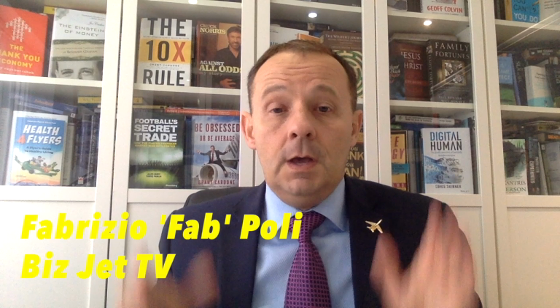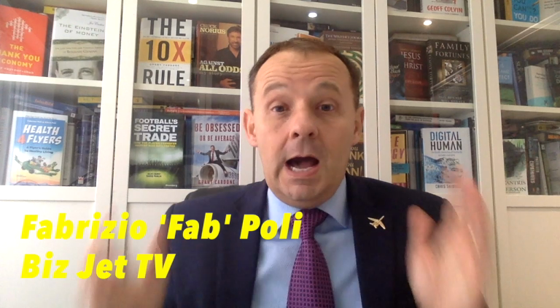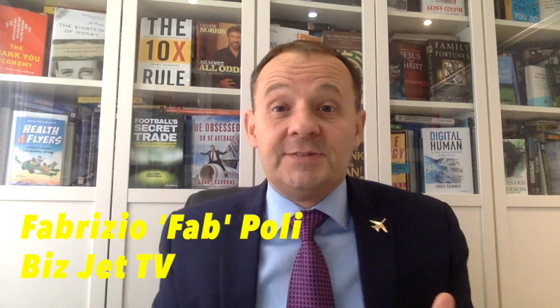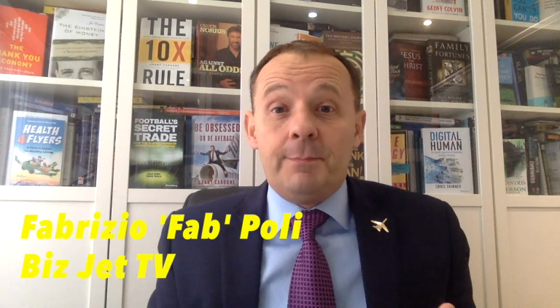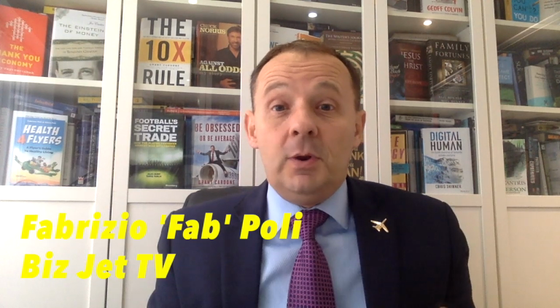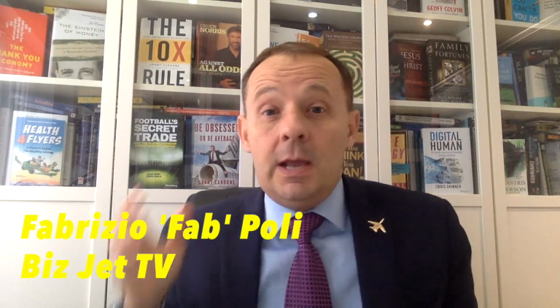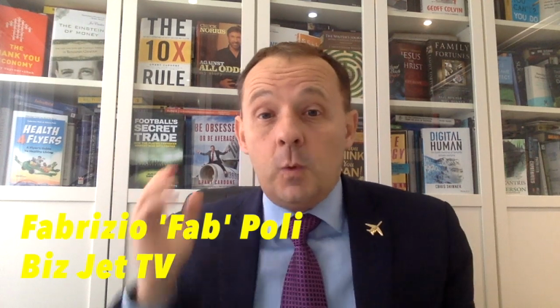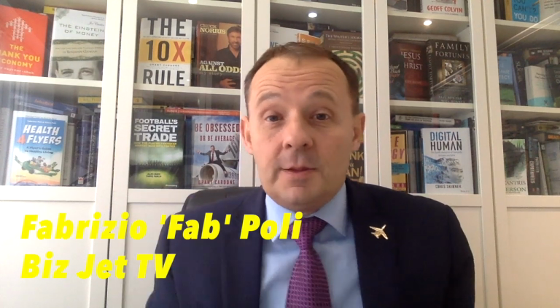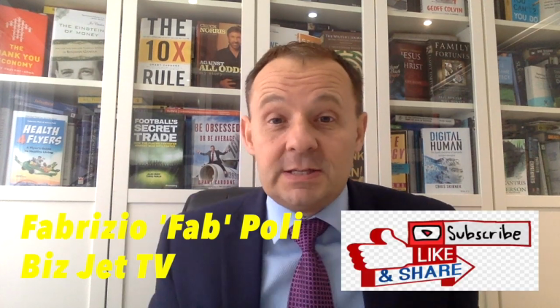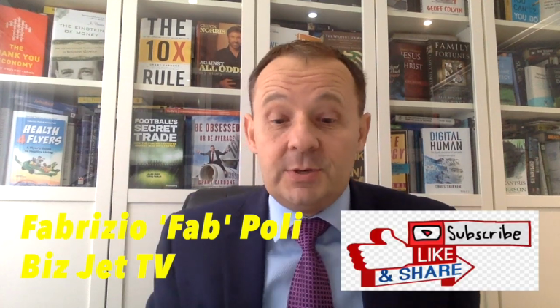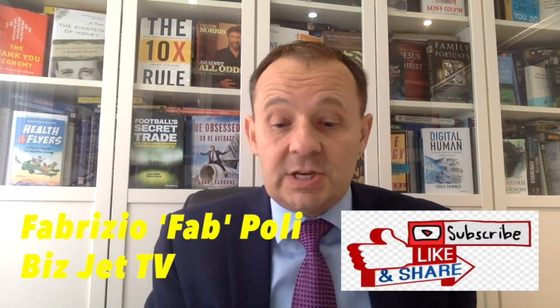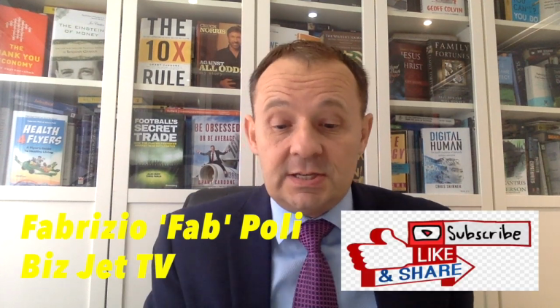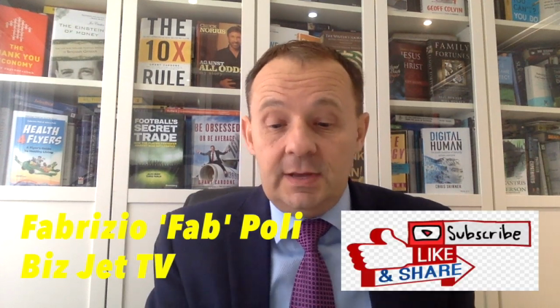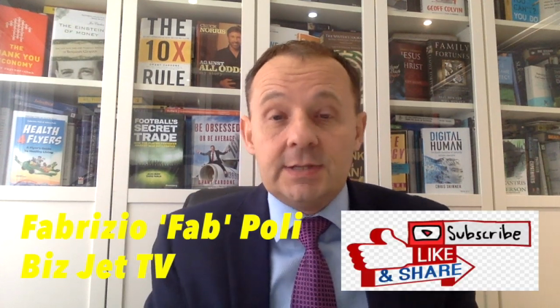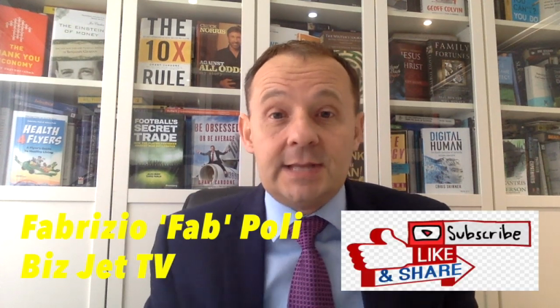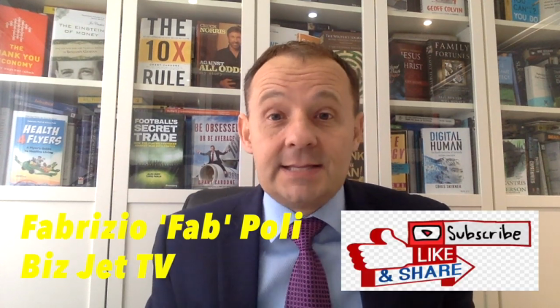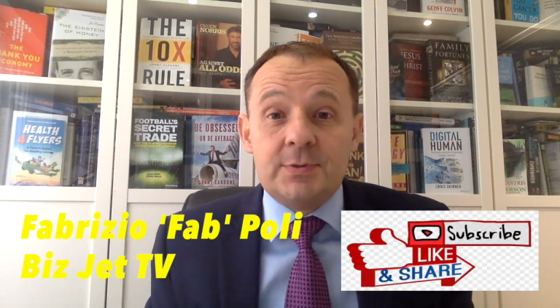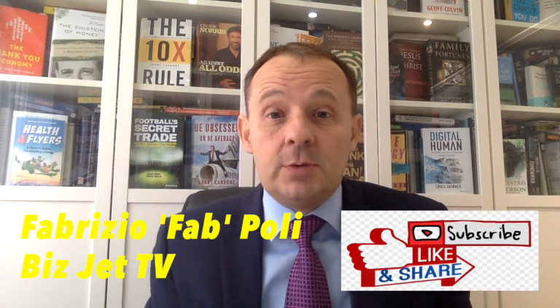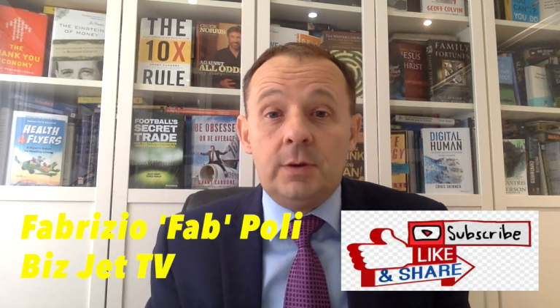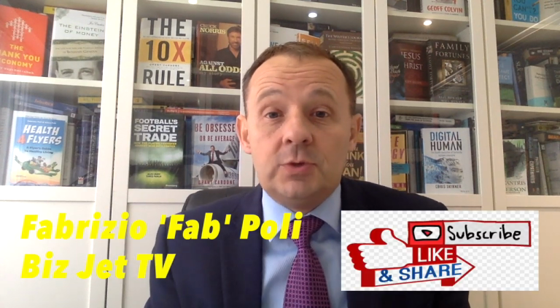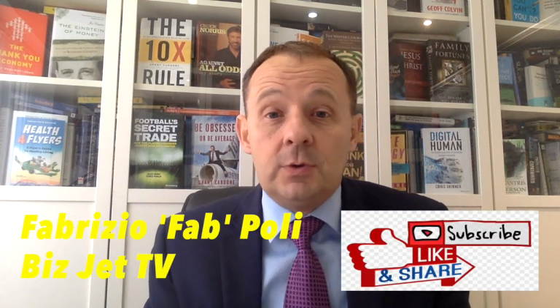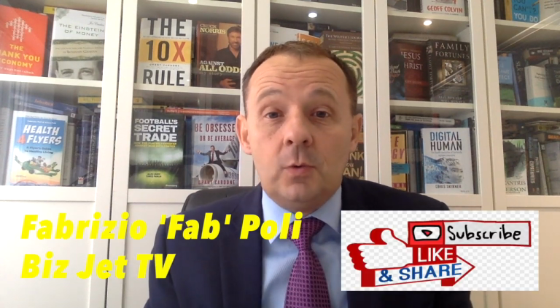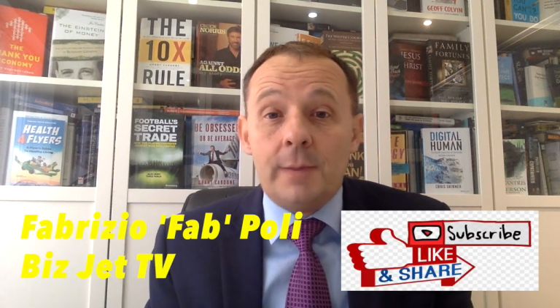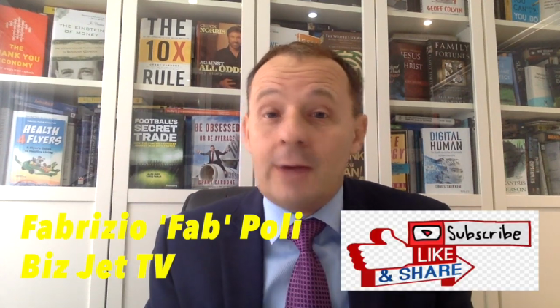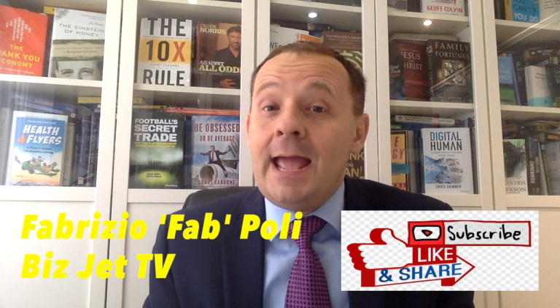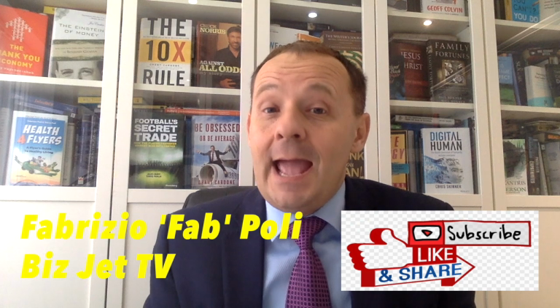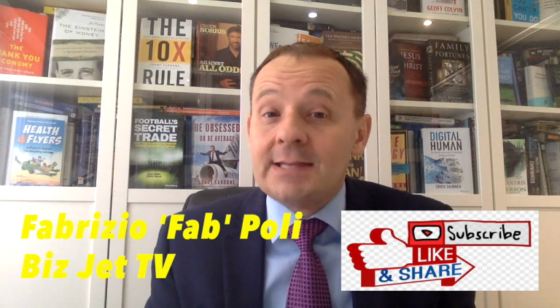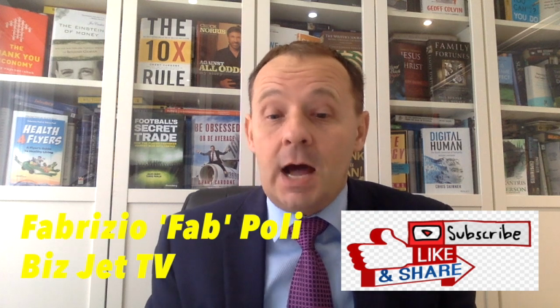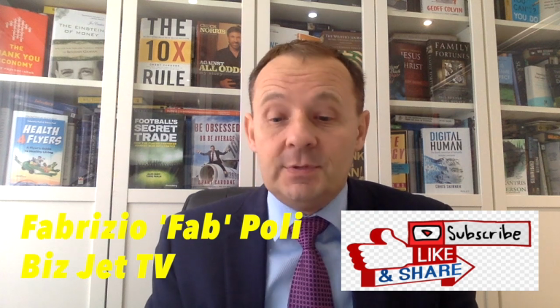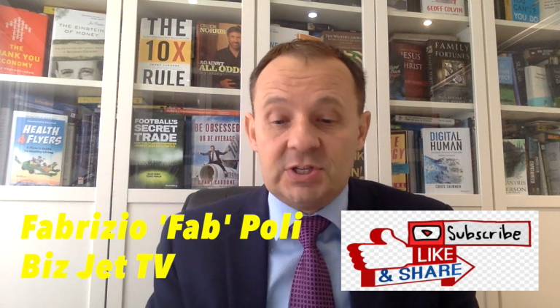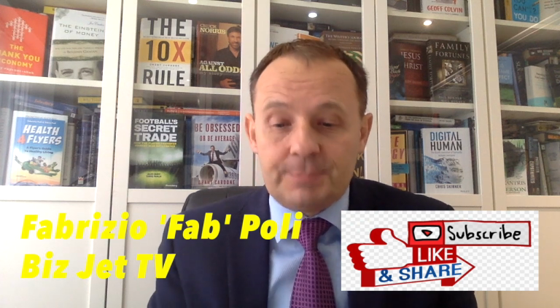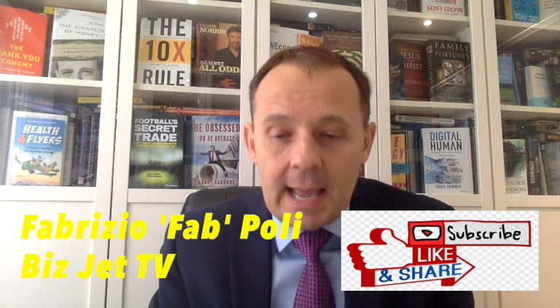Hi, it's Fab Pauli here. Welcome back to BizJet TV. In today's episode, we're going to be talking all about head-up display.